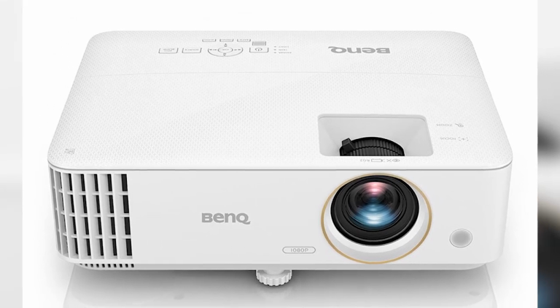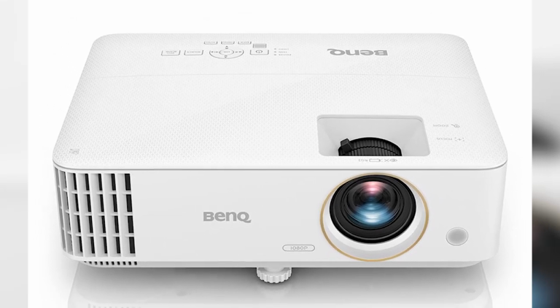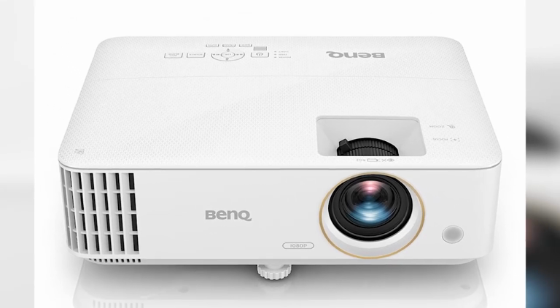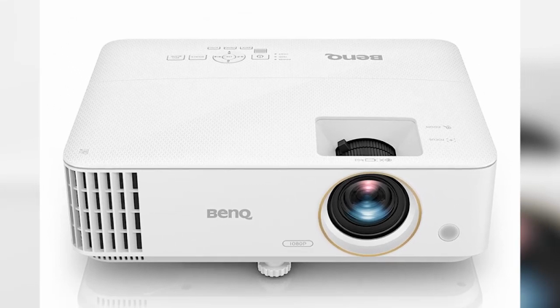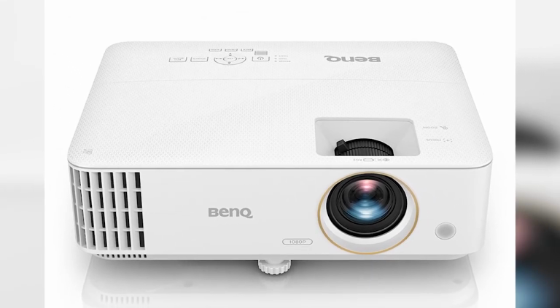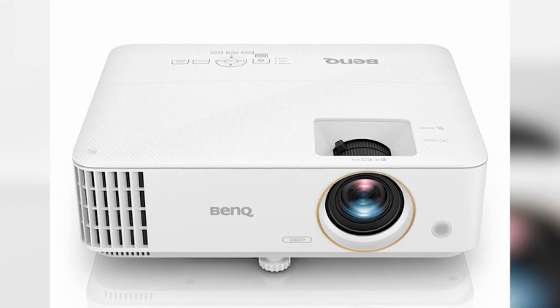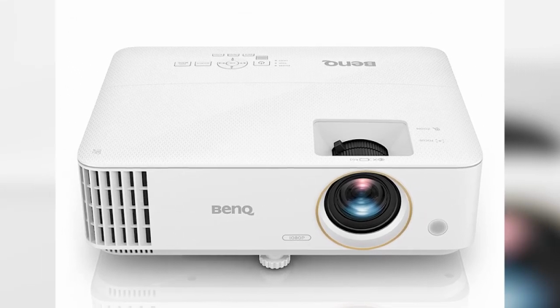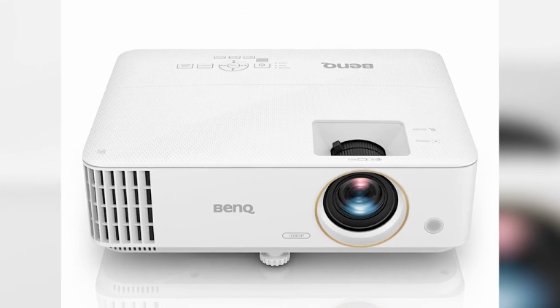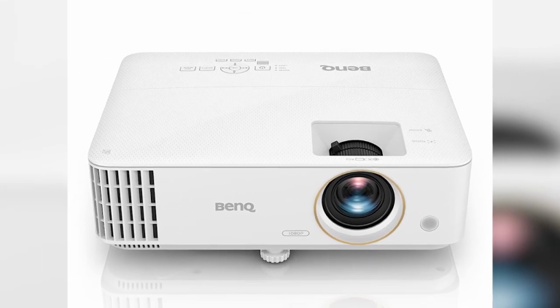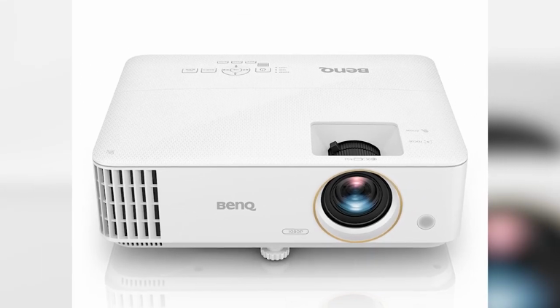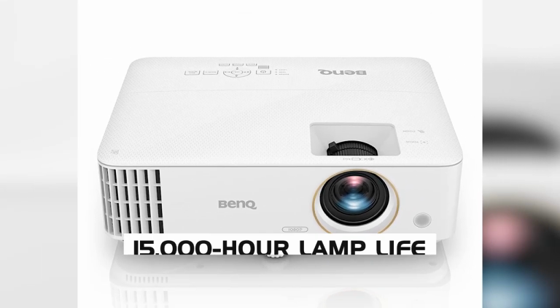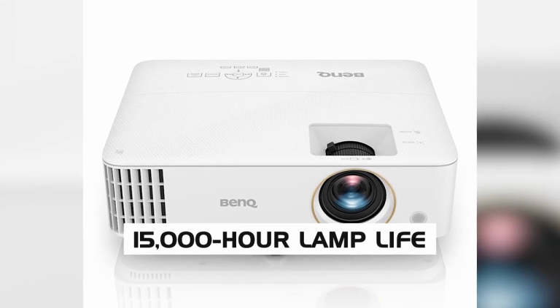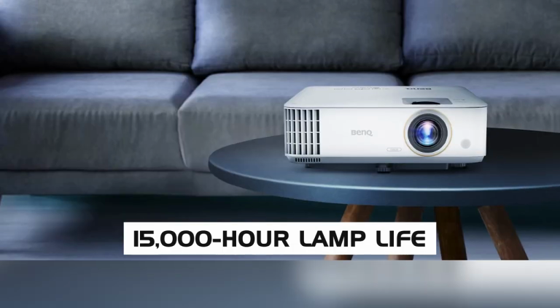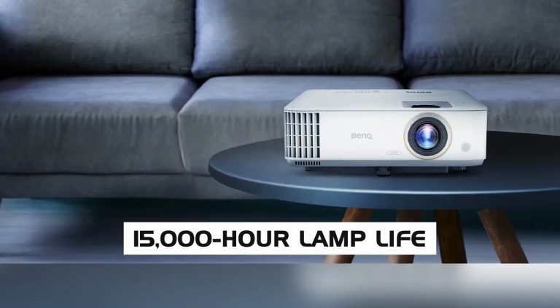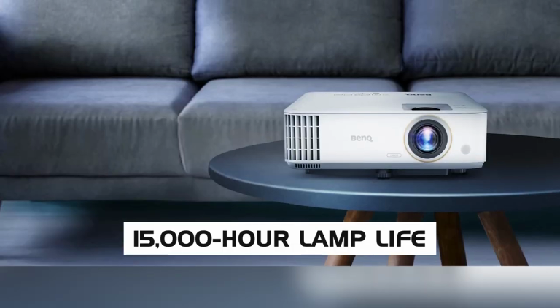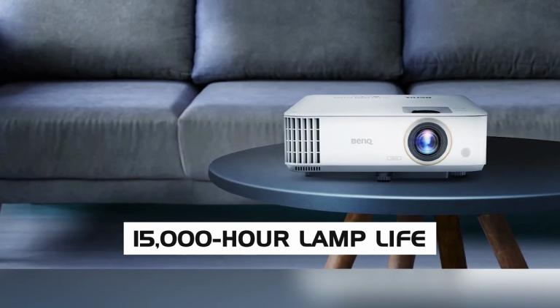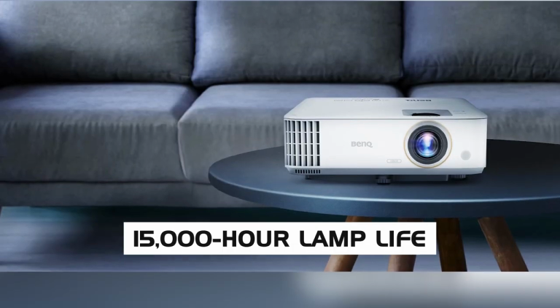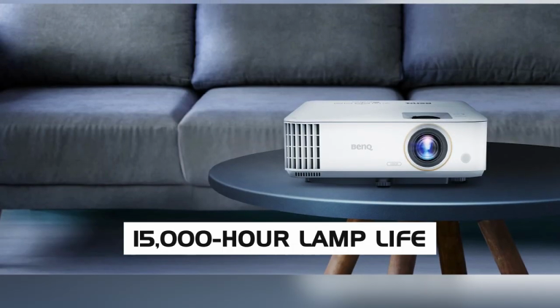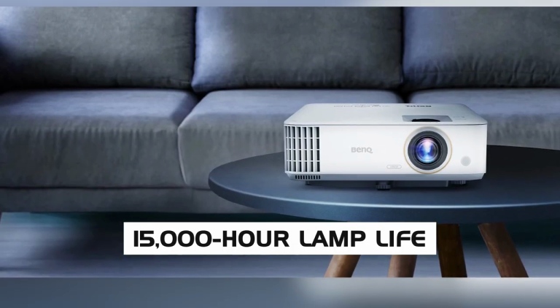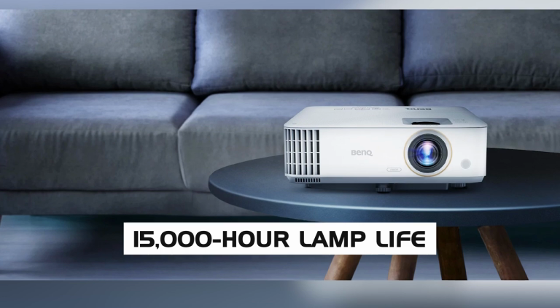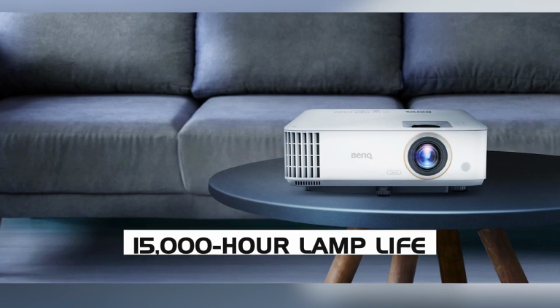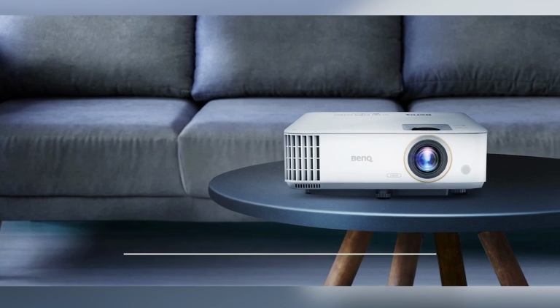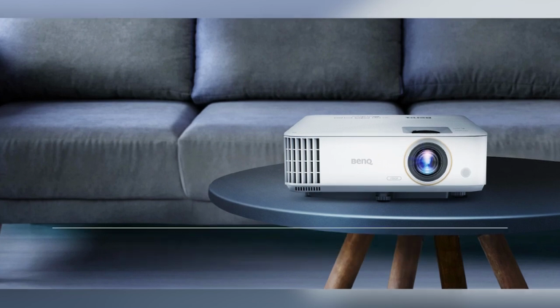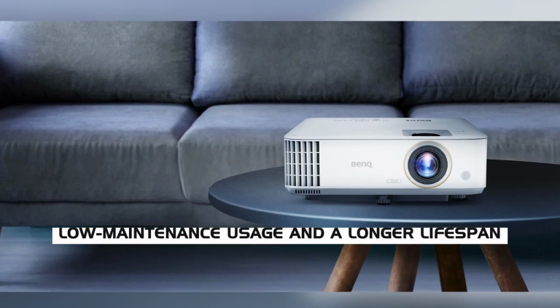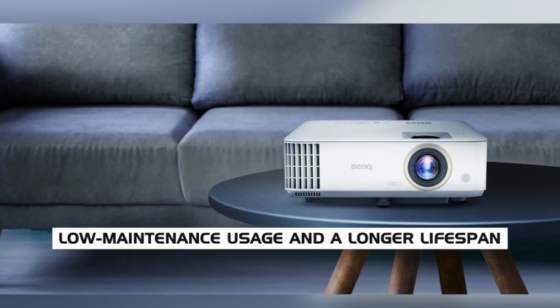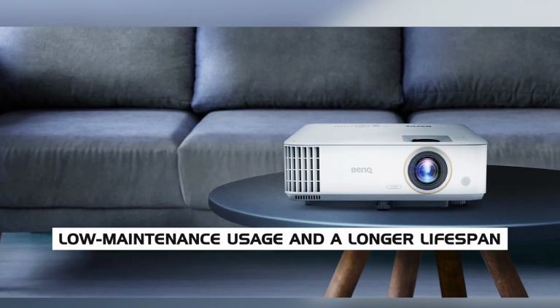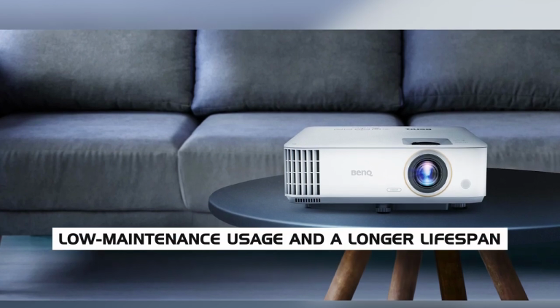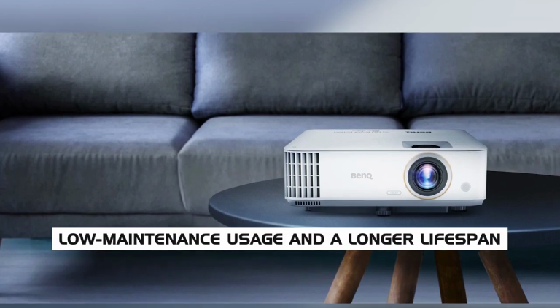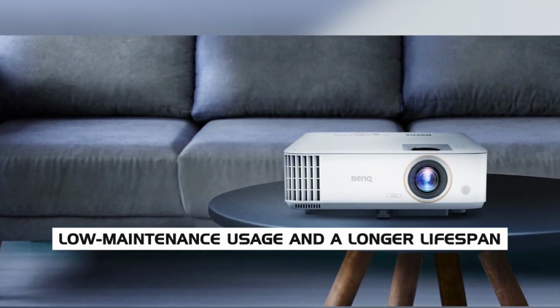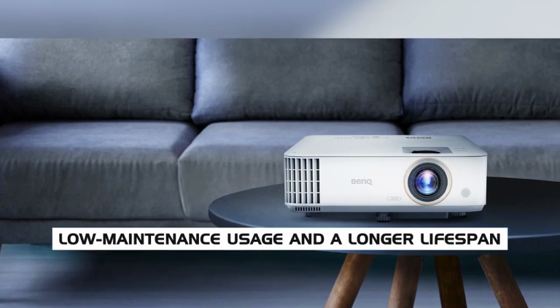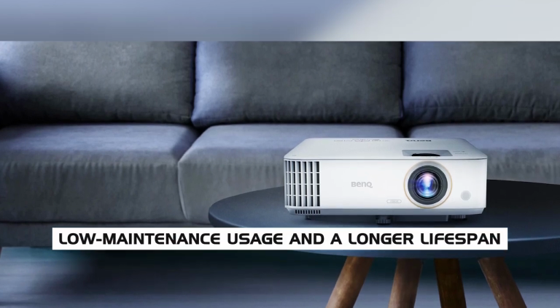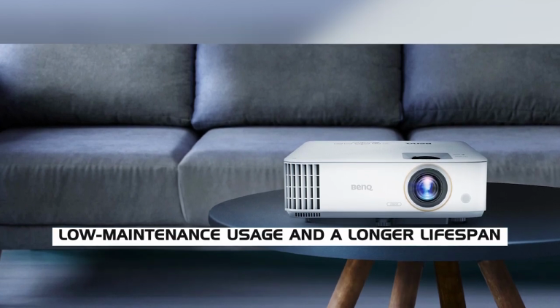The BenQ TH585 also features a 15,000-hour lamp life, ideal for low-maintenance usage and a longer lifespan.